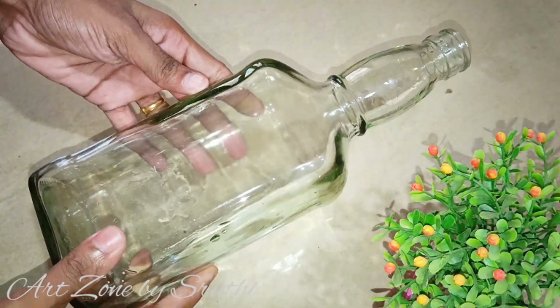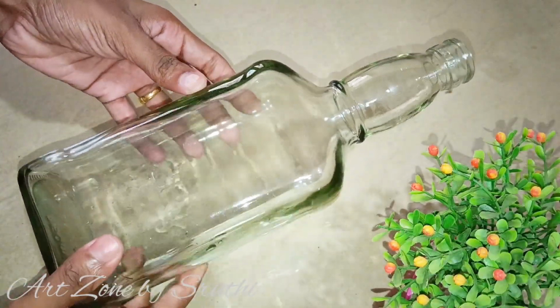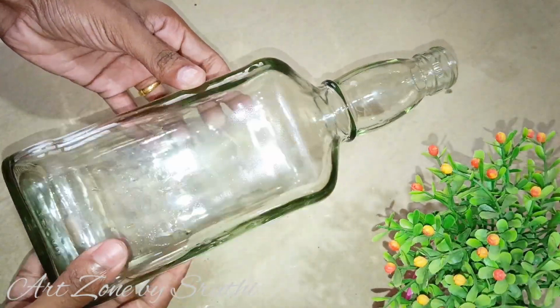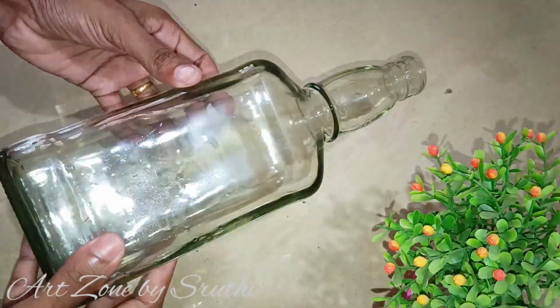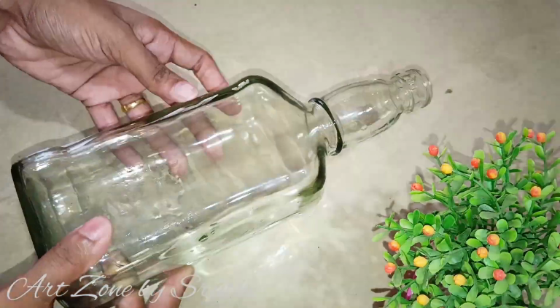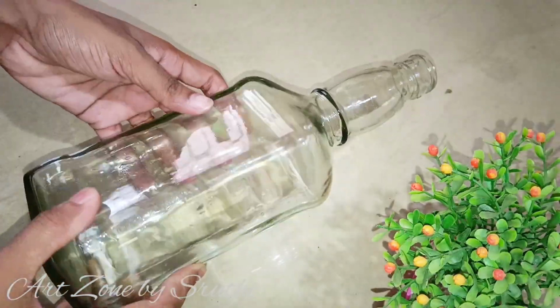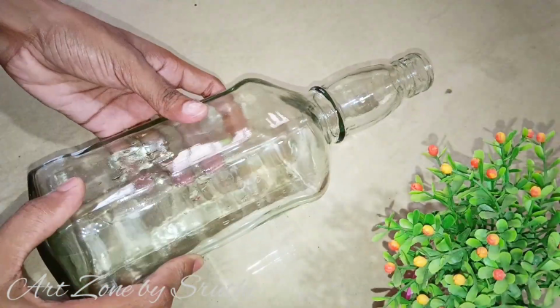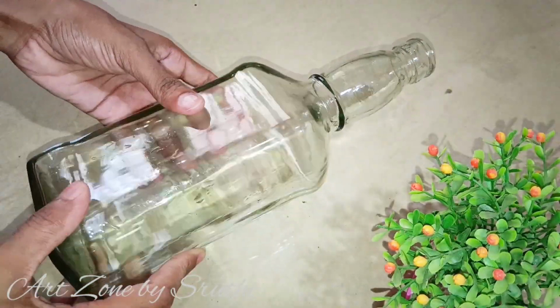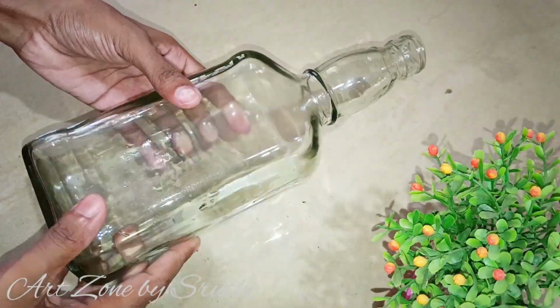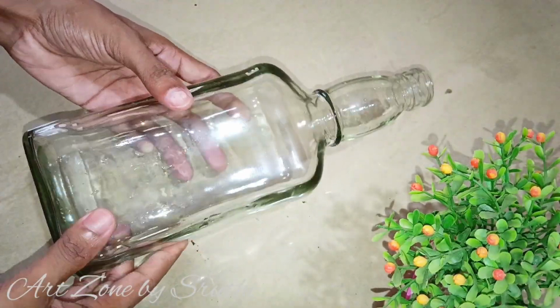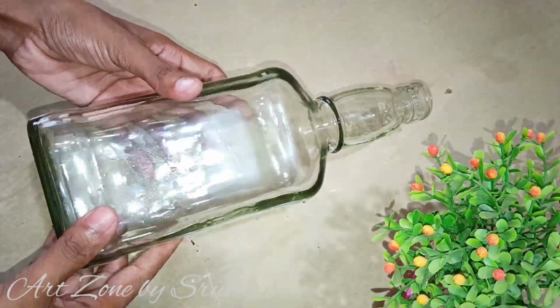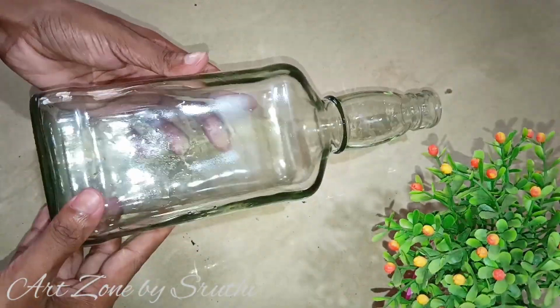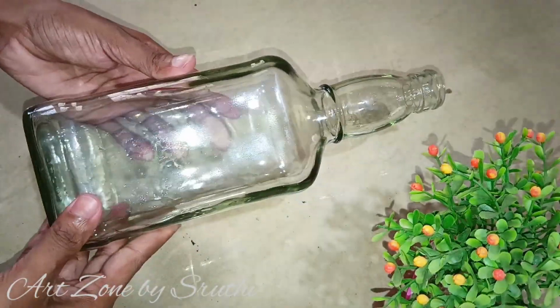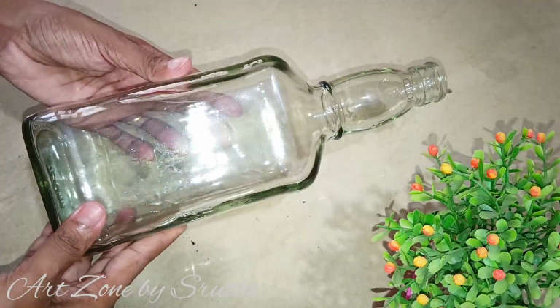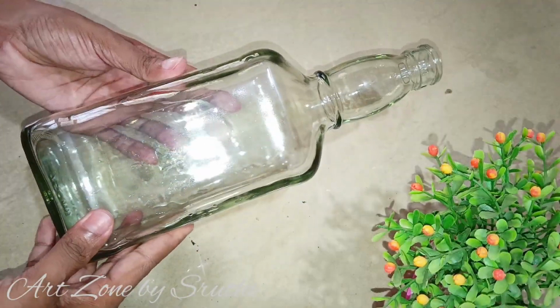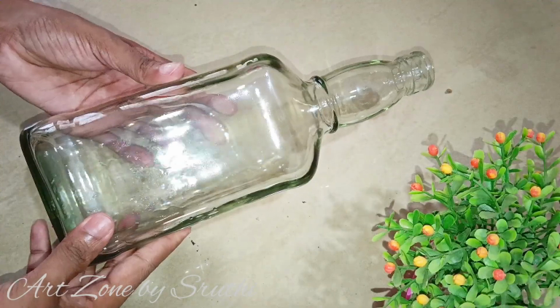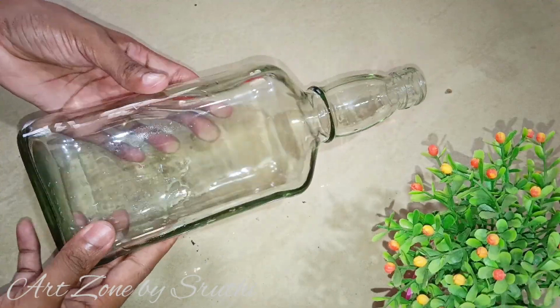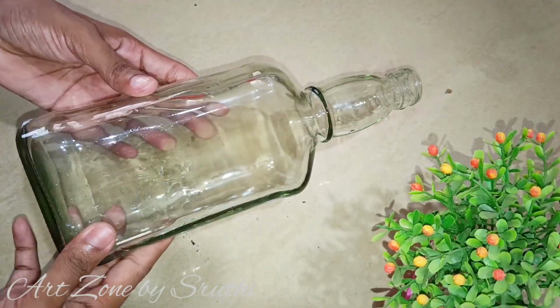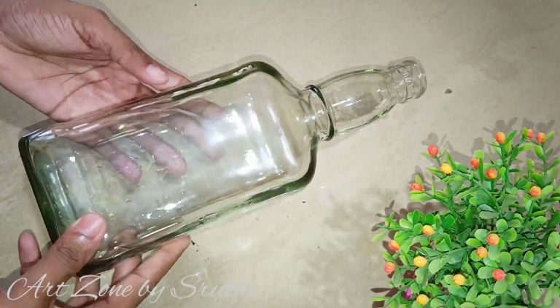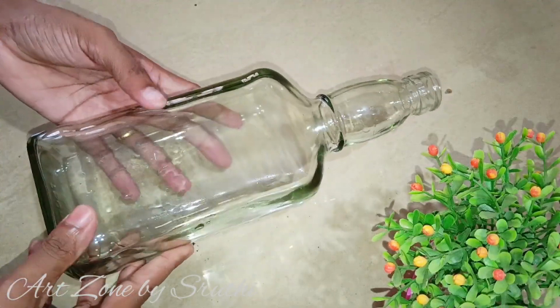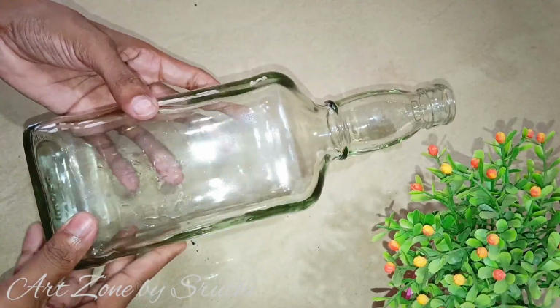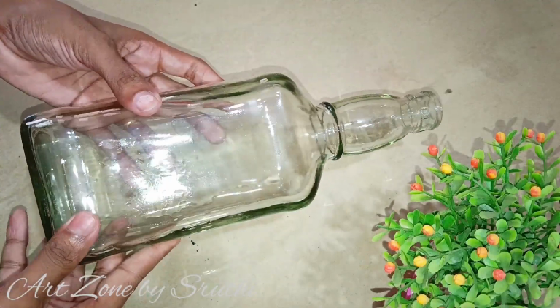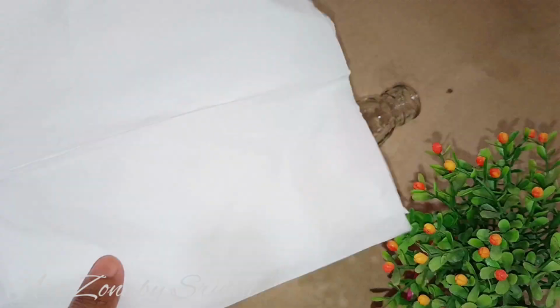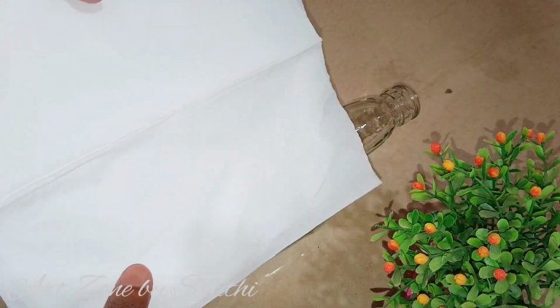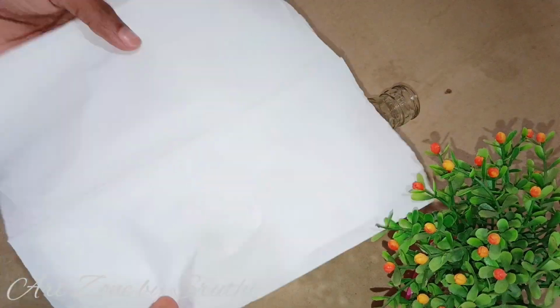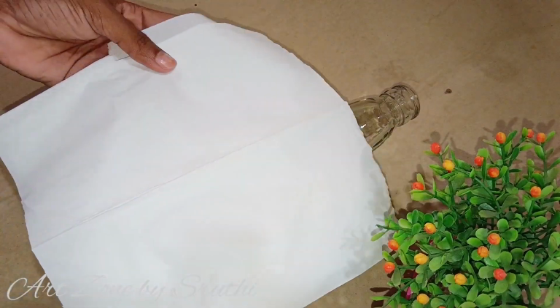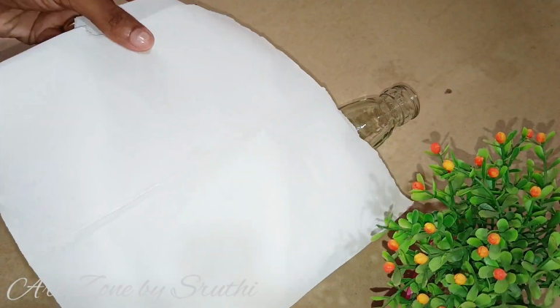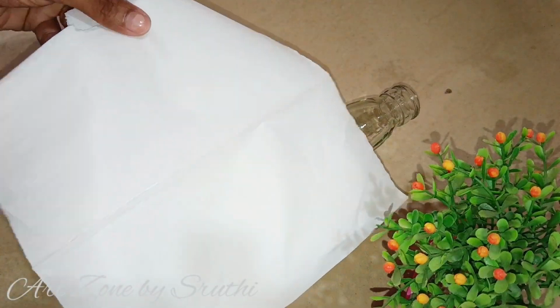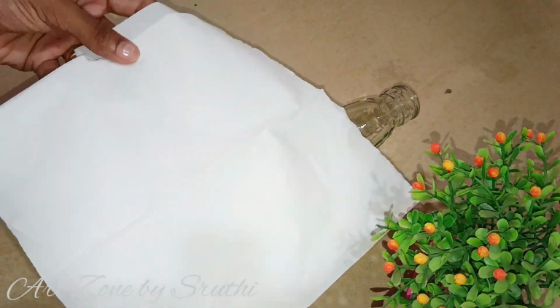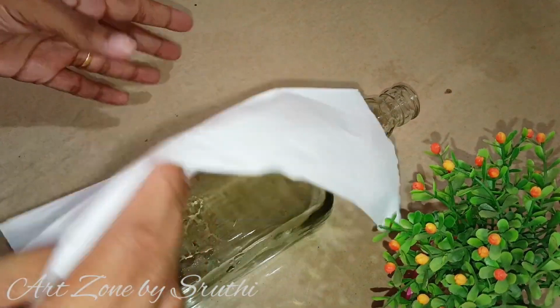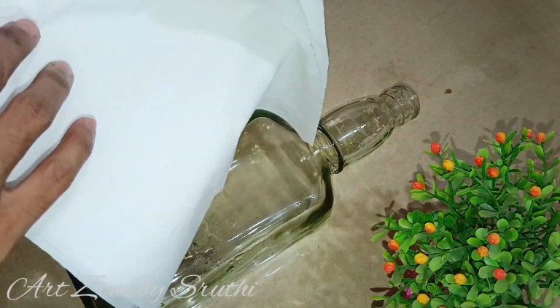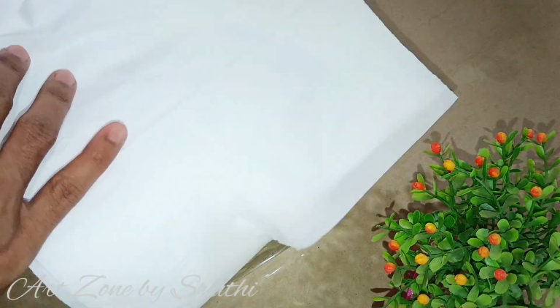Now we have to clean the first bottle. We are going to clean it with tissue paper — cleaning the first bottle with tissue paper.